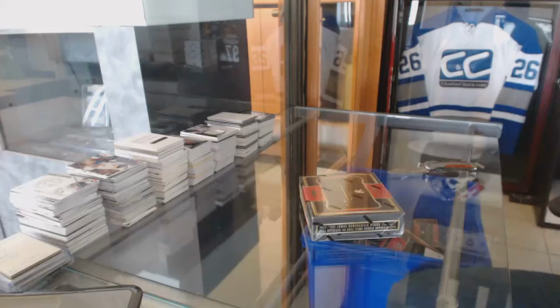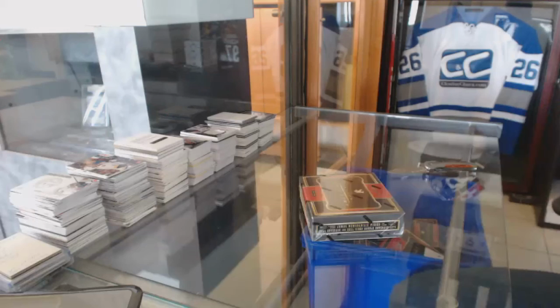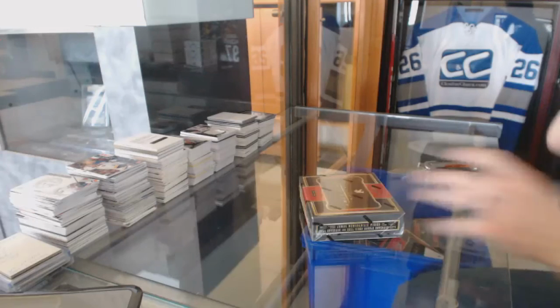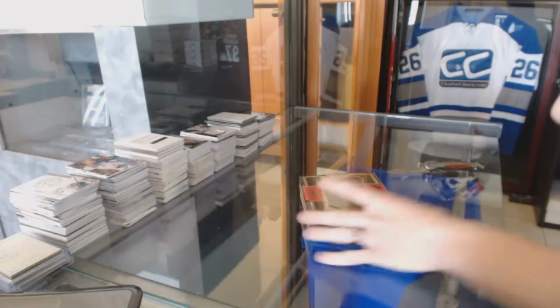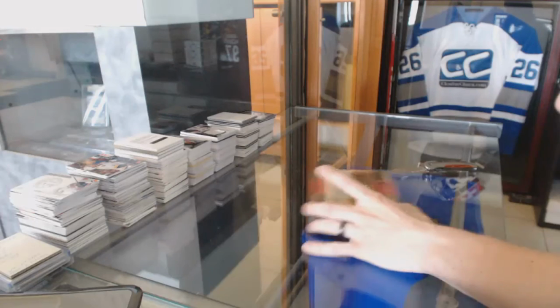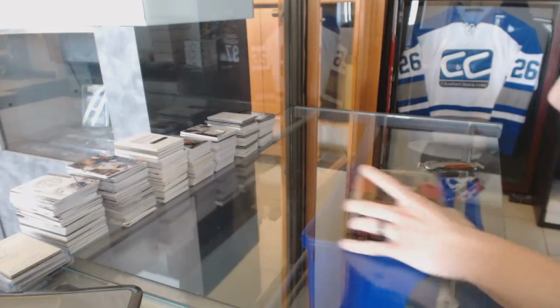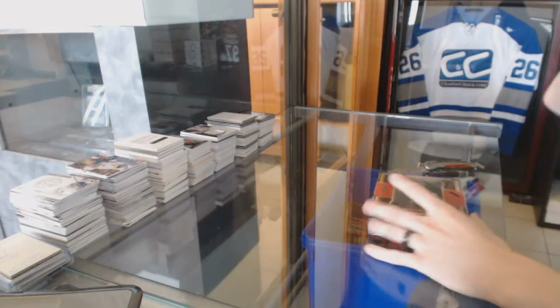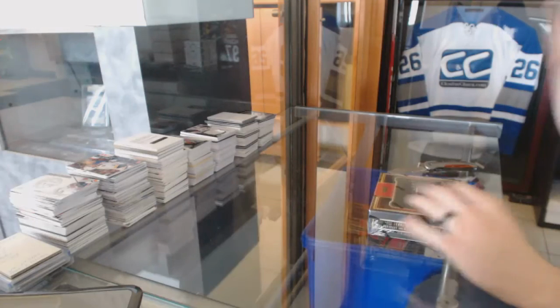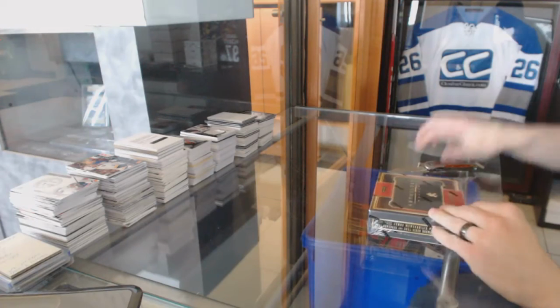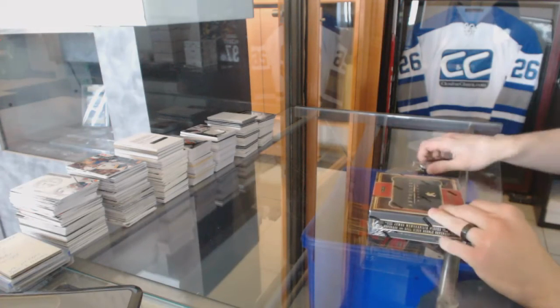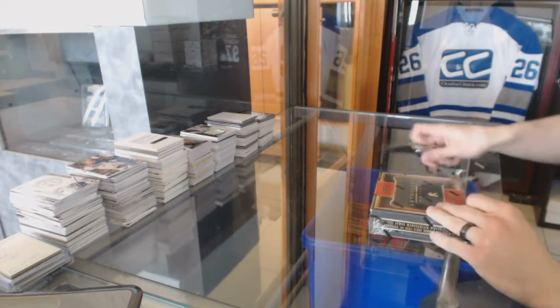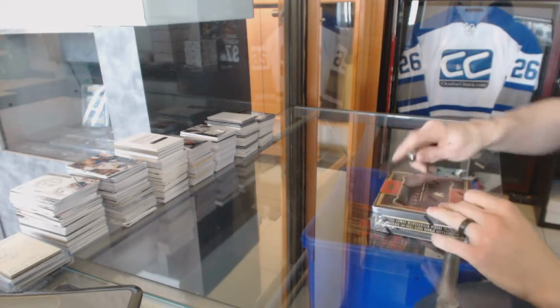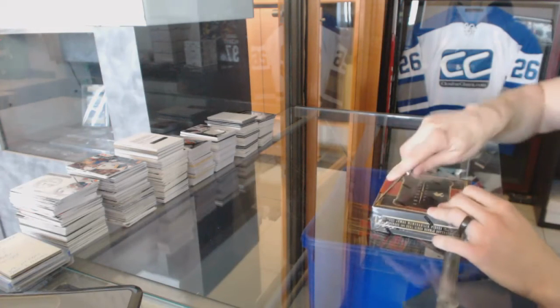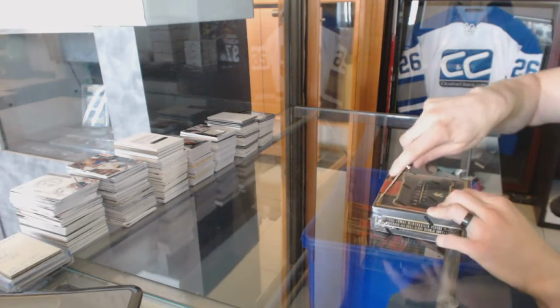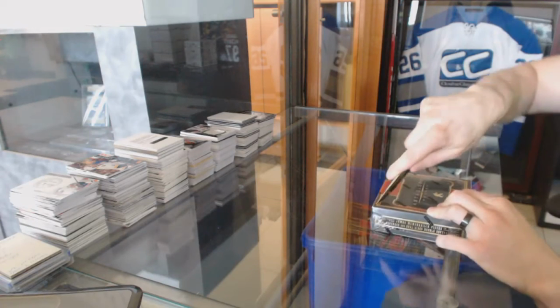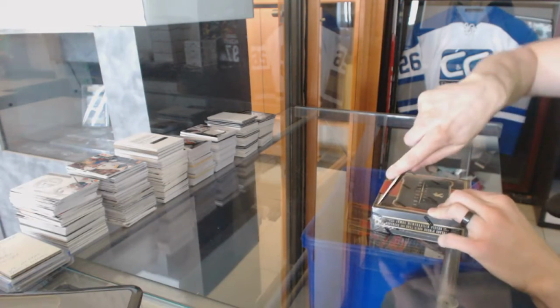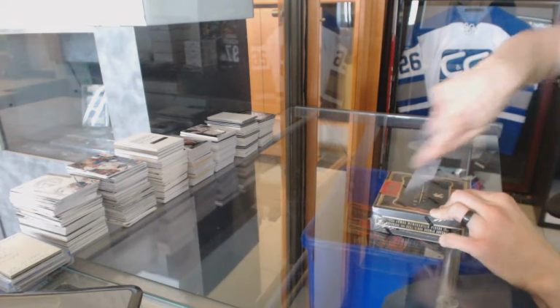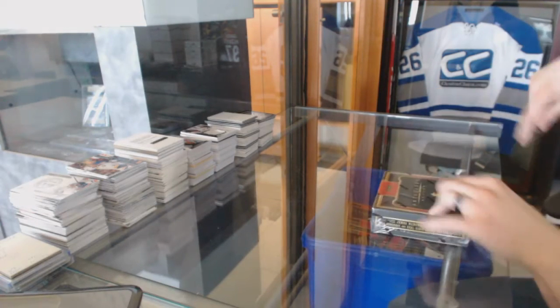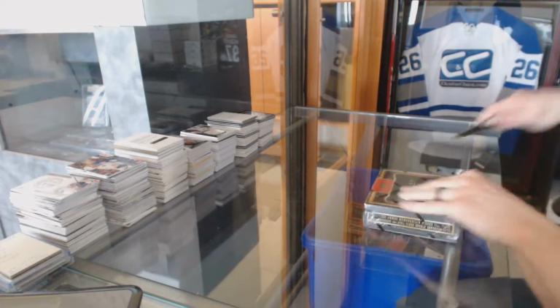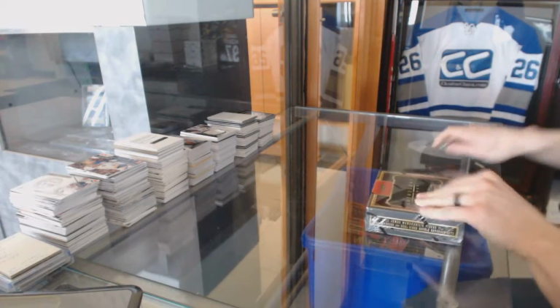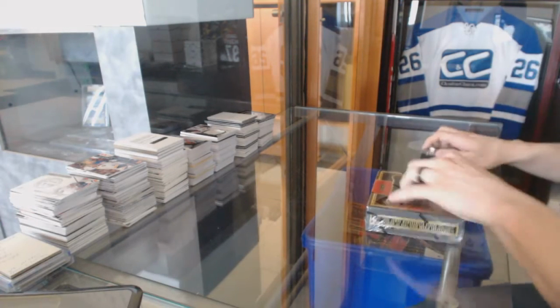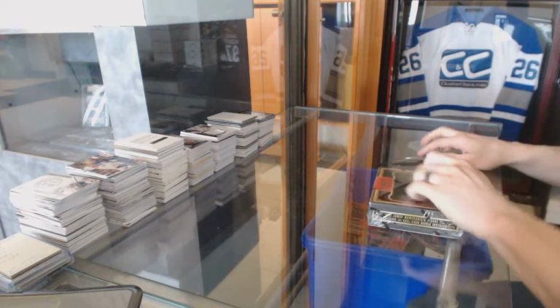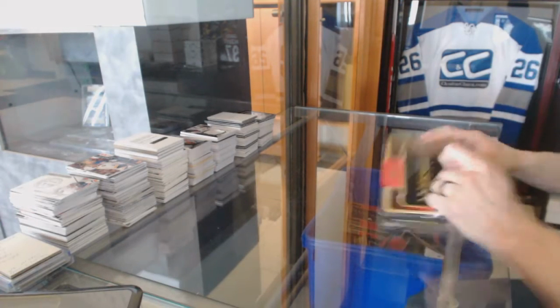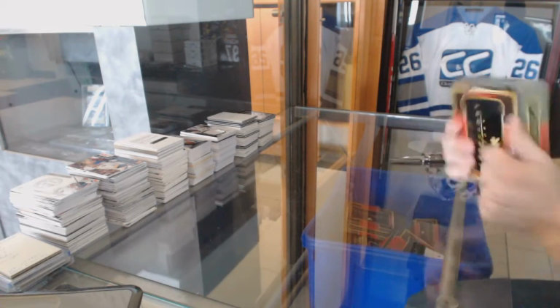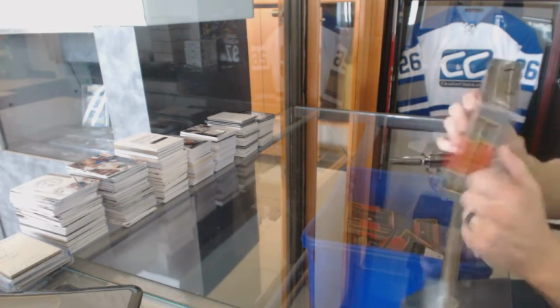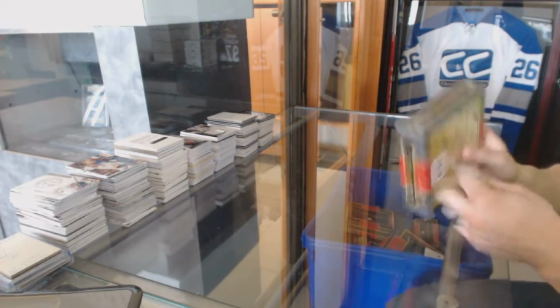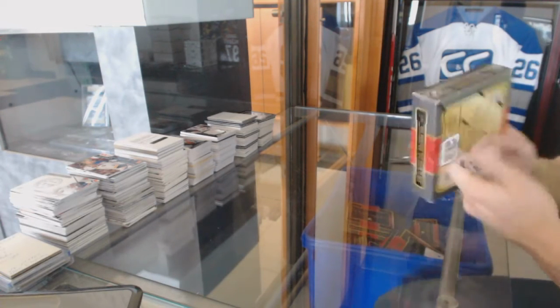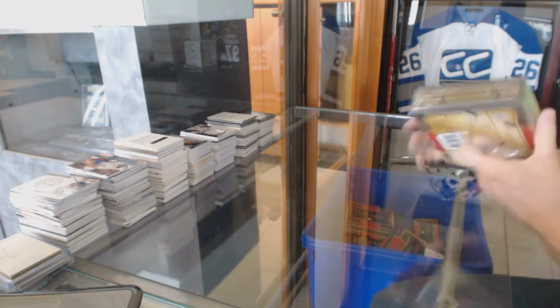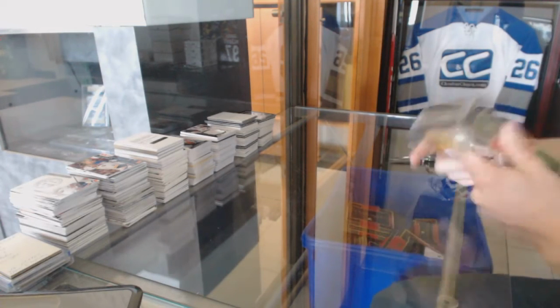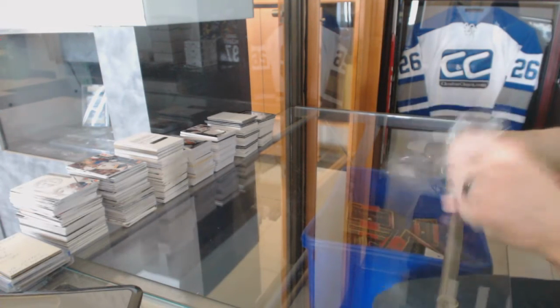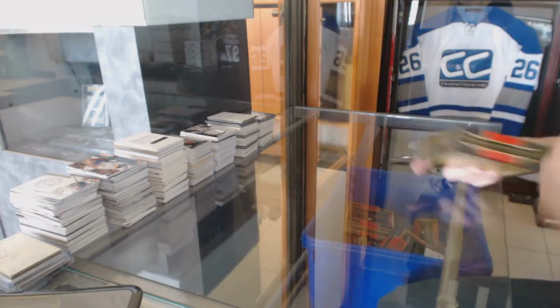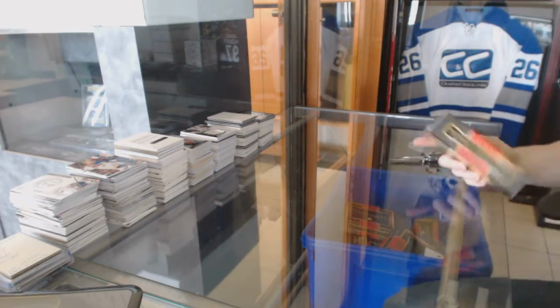Here we go — Dominators box 1516 Panini Anthology.